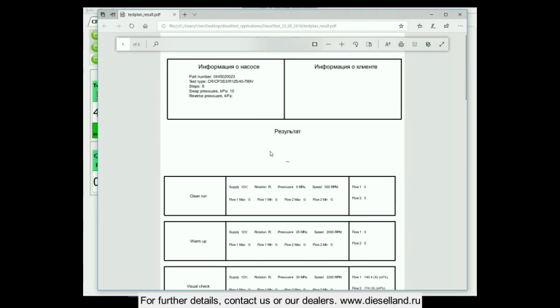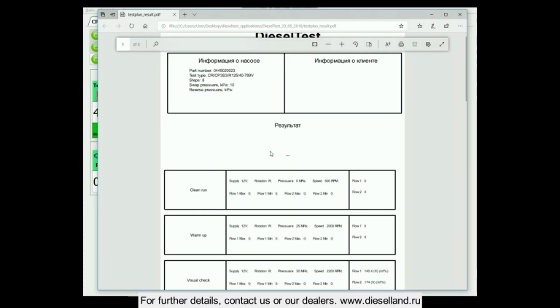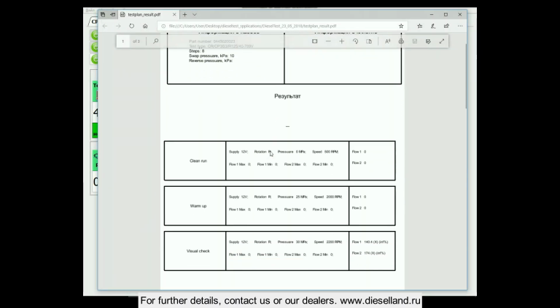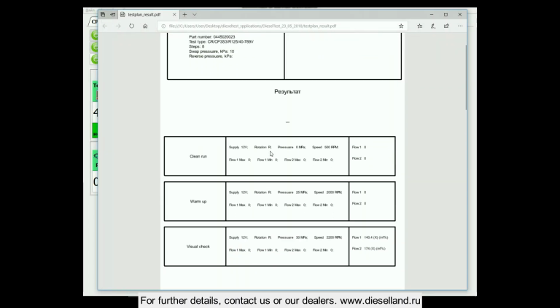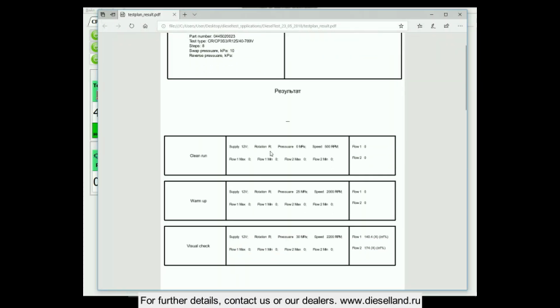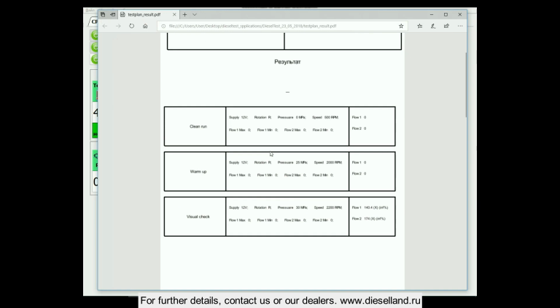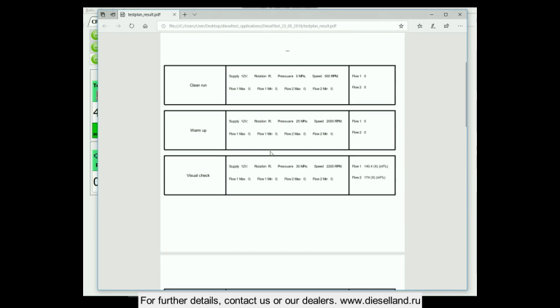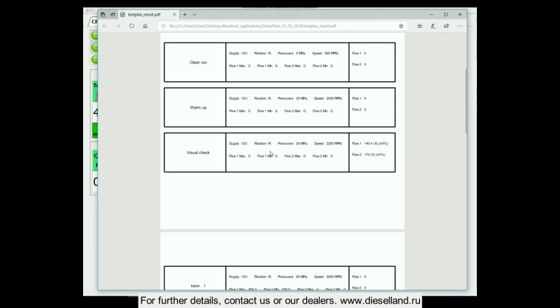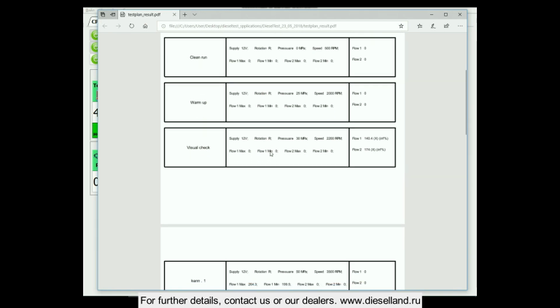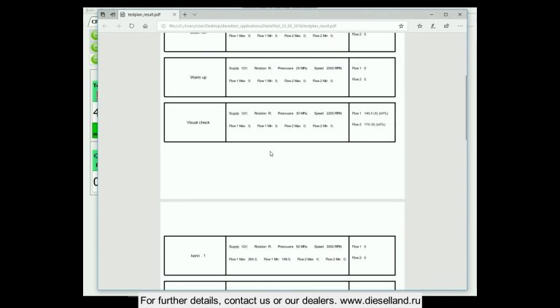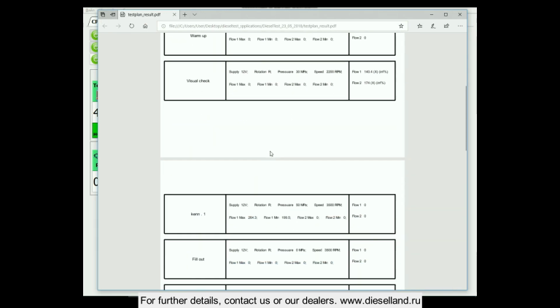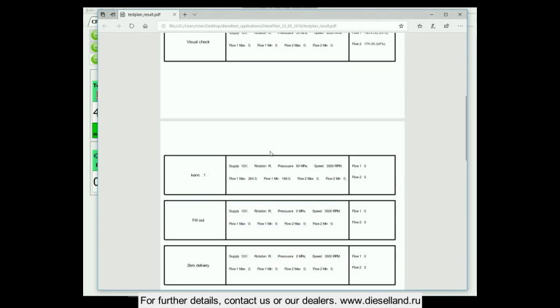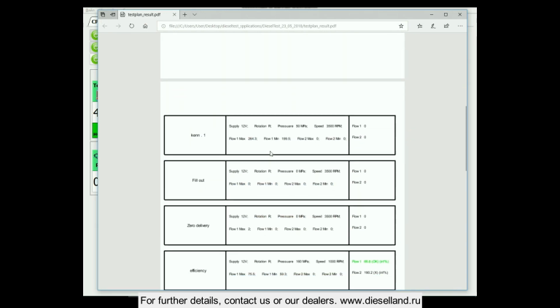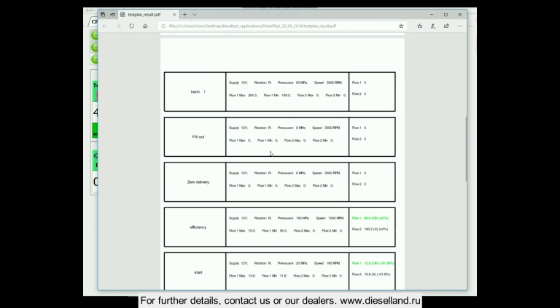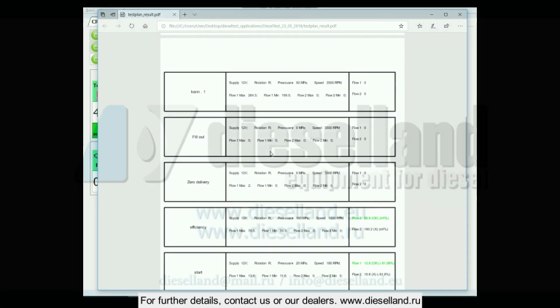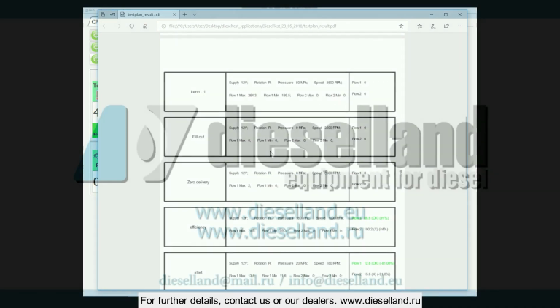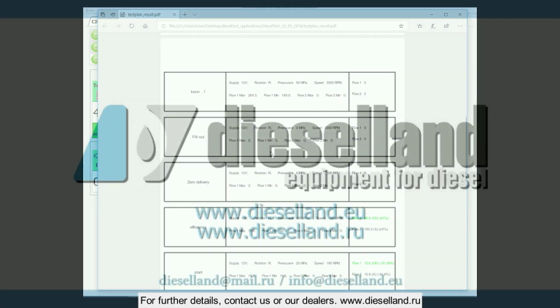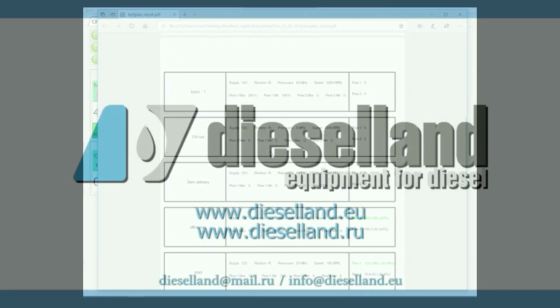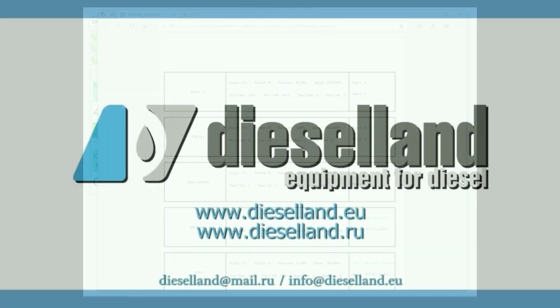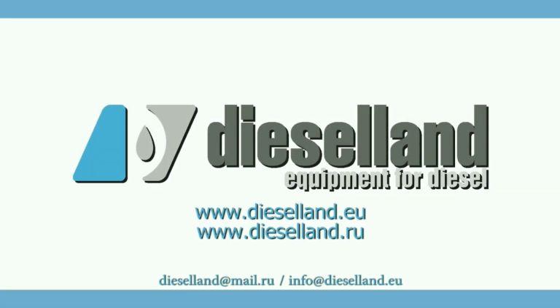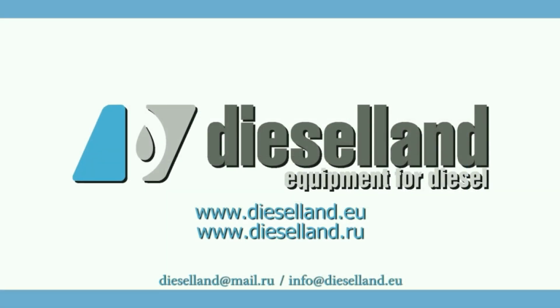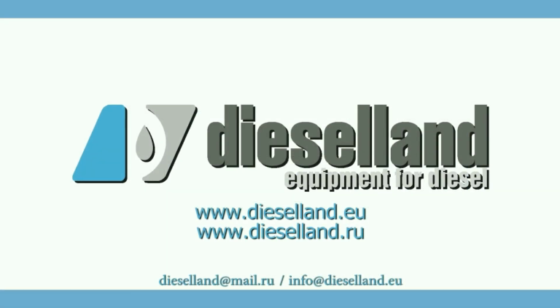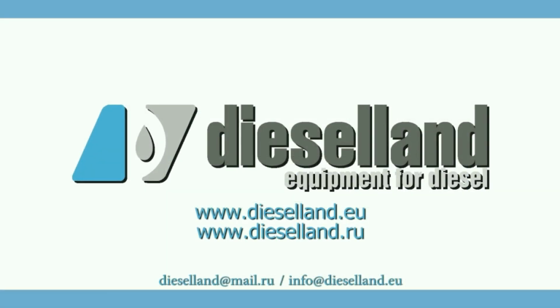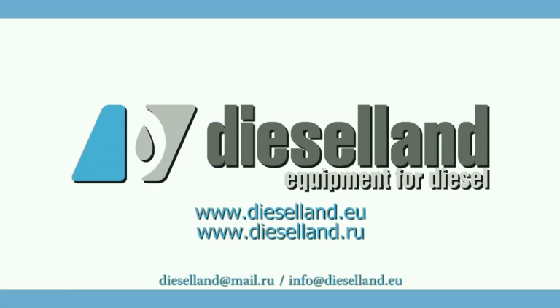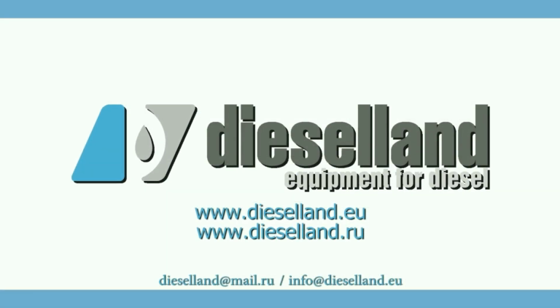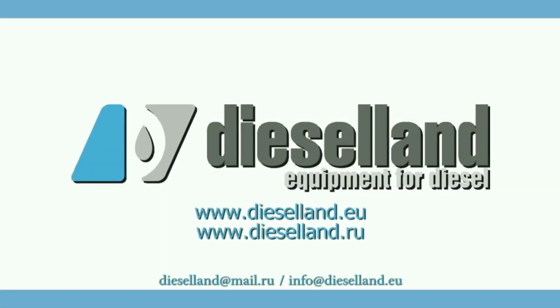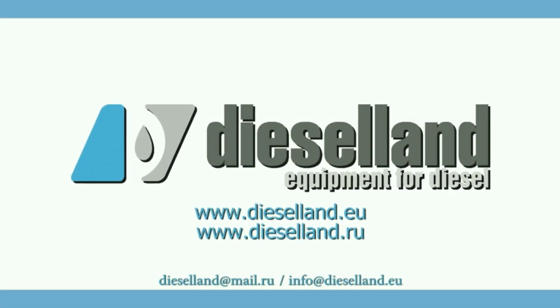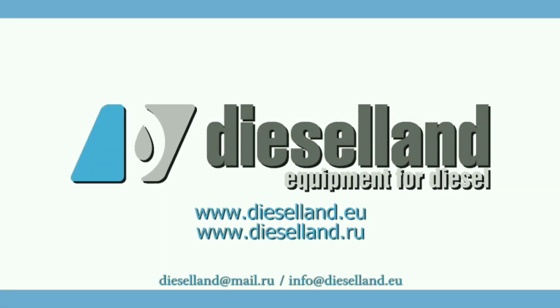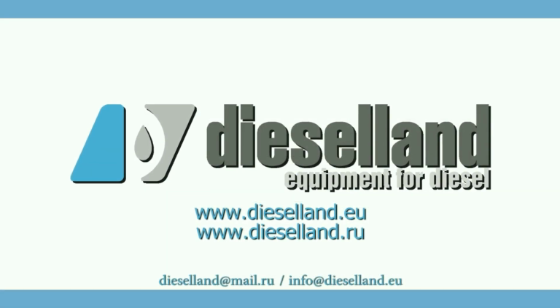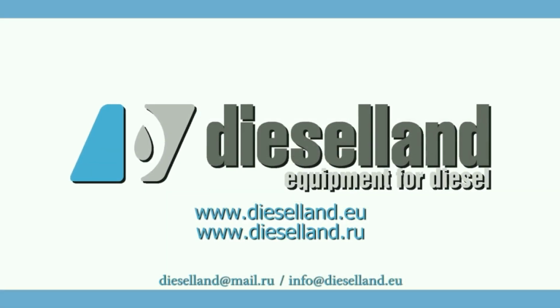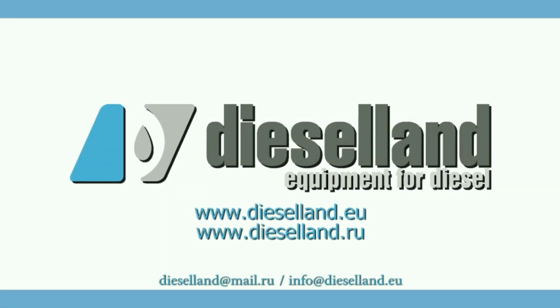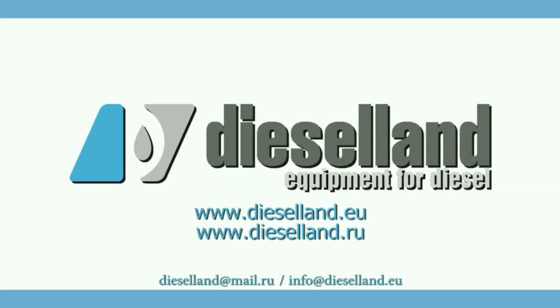For further details, contact us or our dealers at www.dieselland.ru.